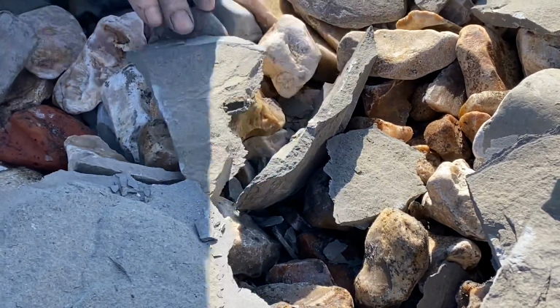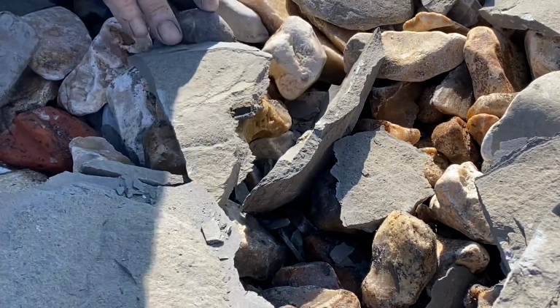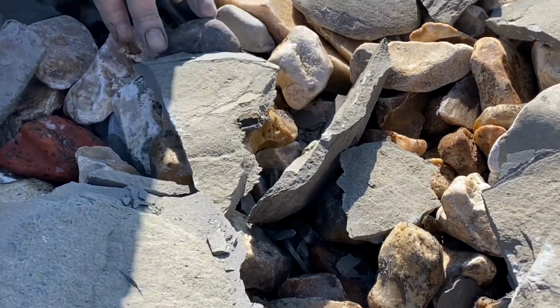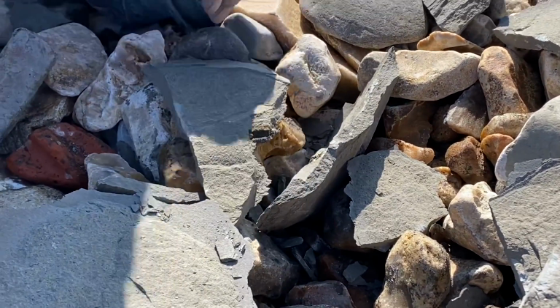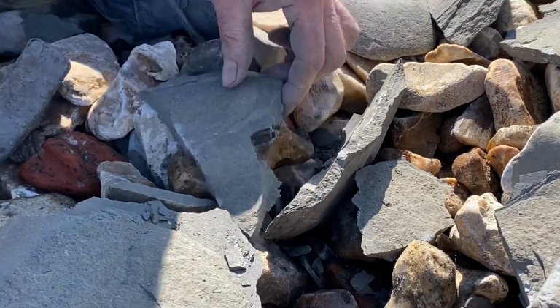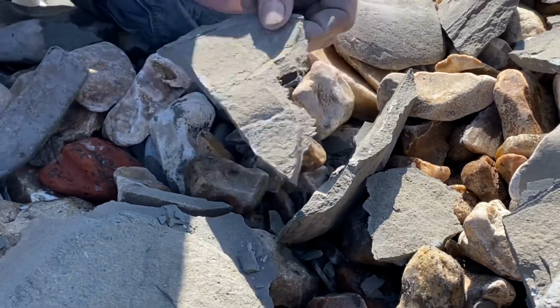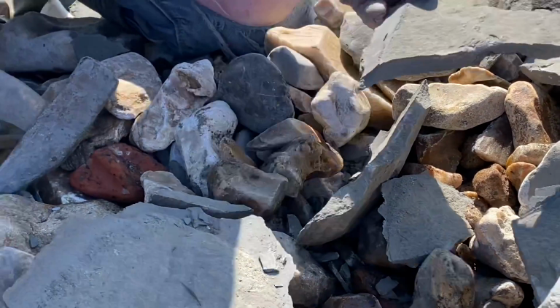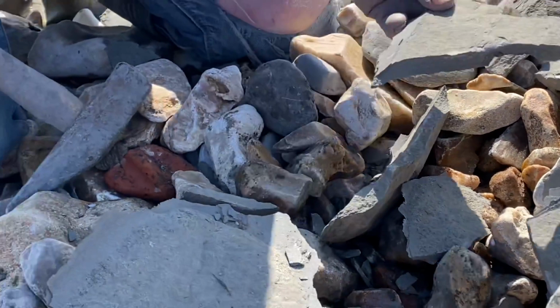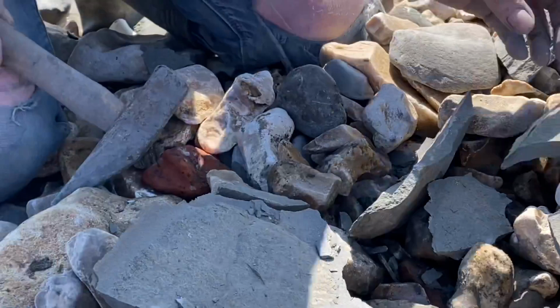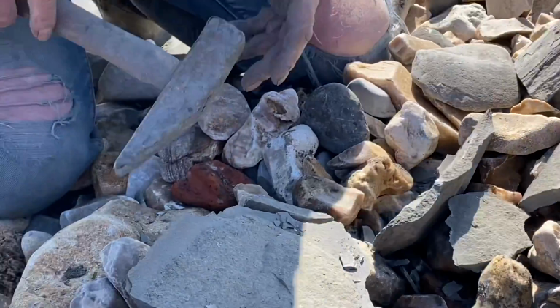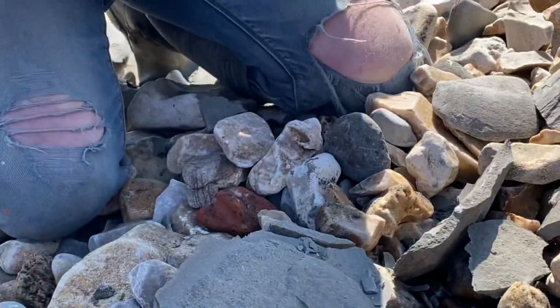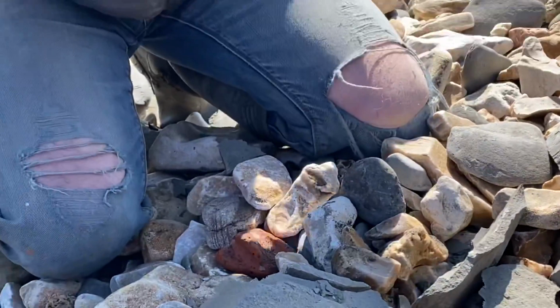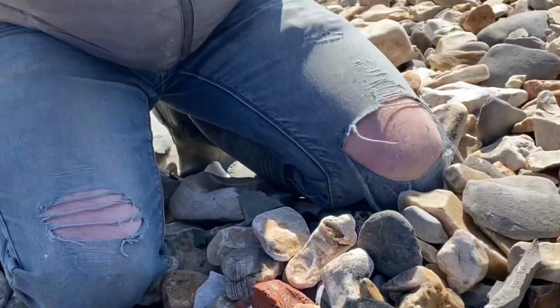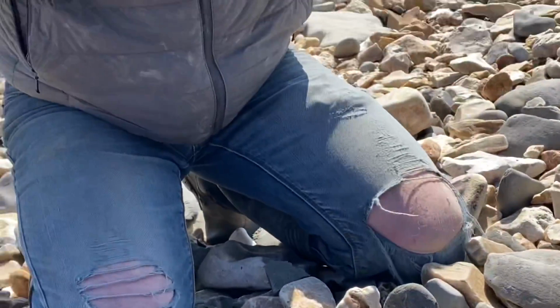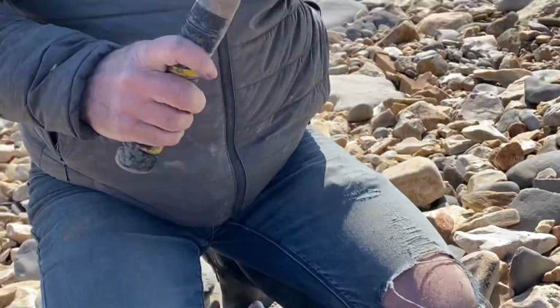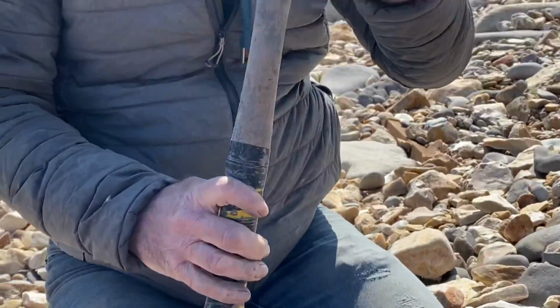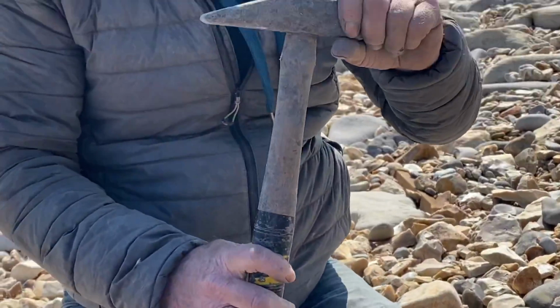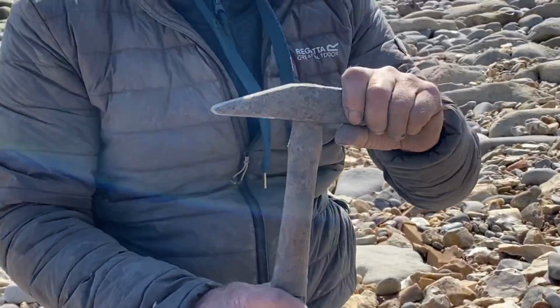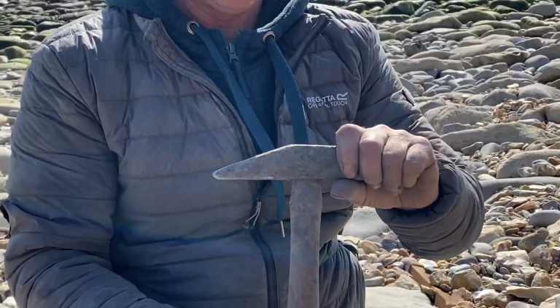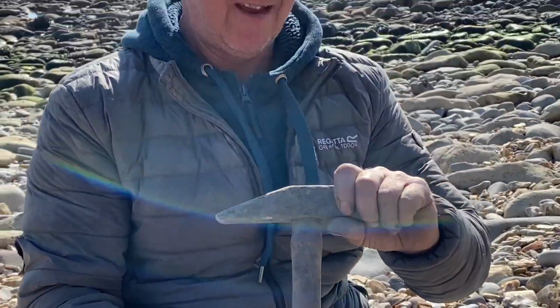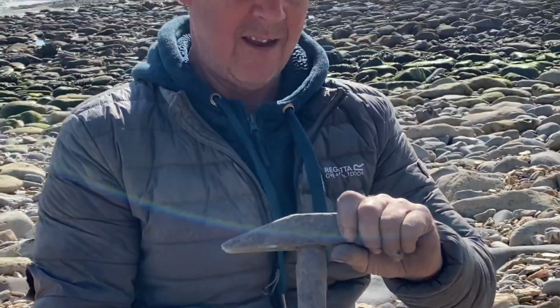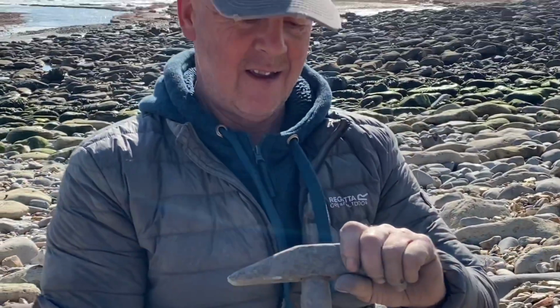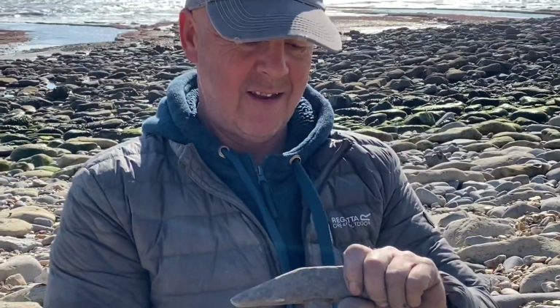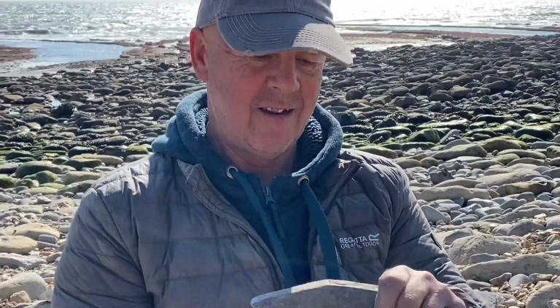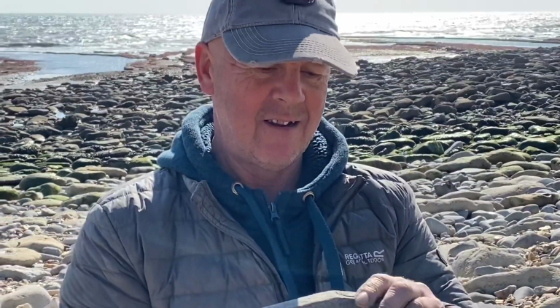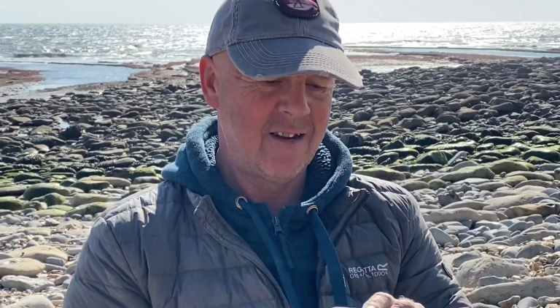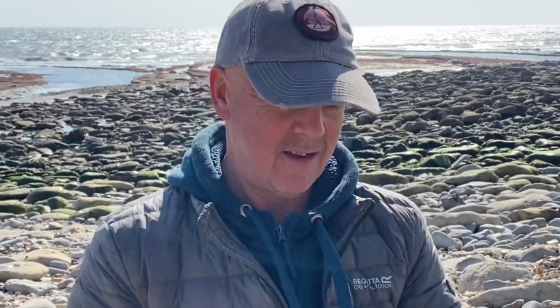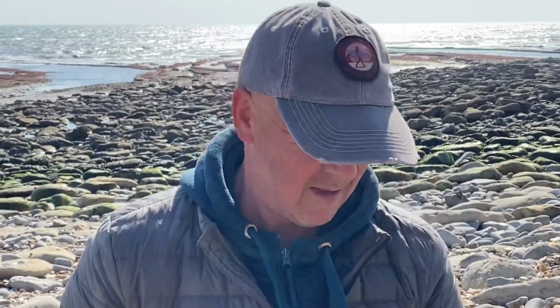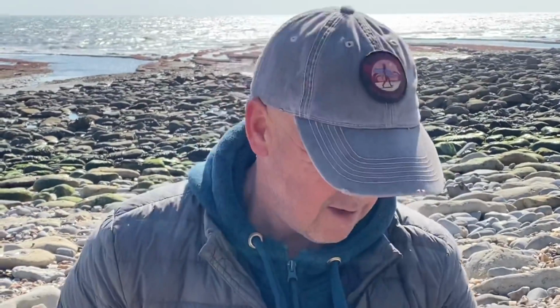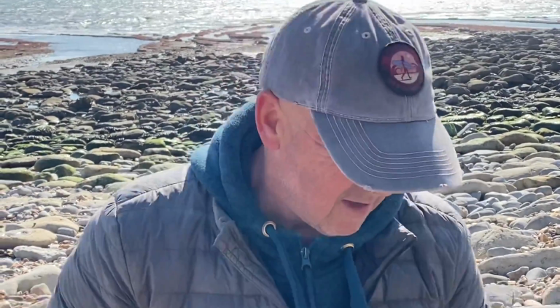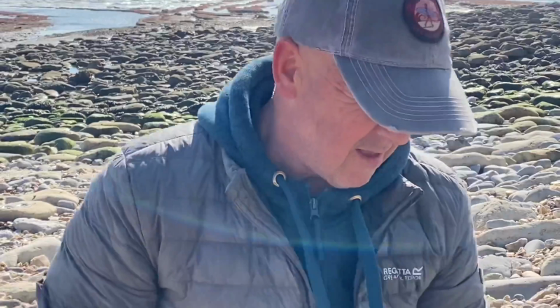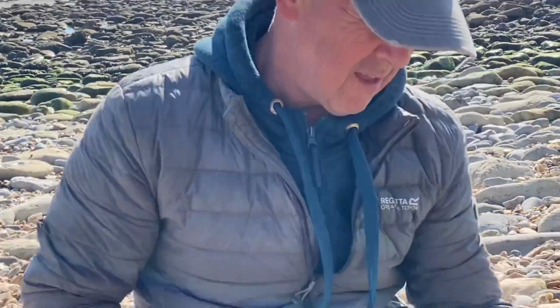That sounds a bit loose, that hammerhead. Yeah, it's loose — you can hear that ring, can't you? Where it's a bit loose. I'll have to put a wedge in for you.